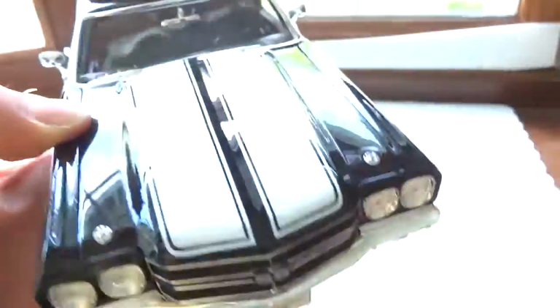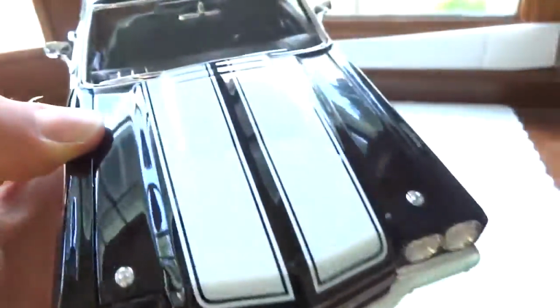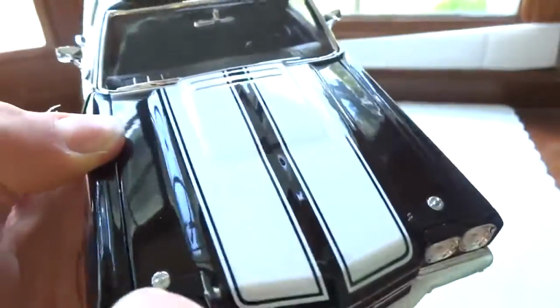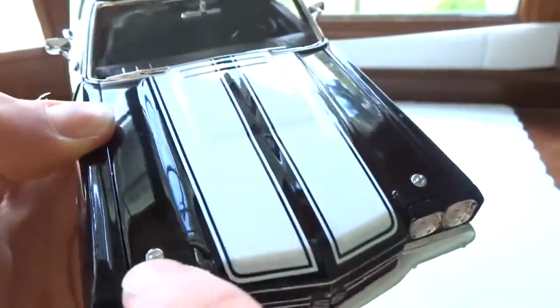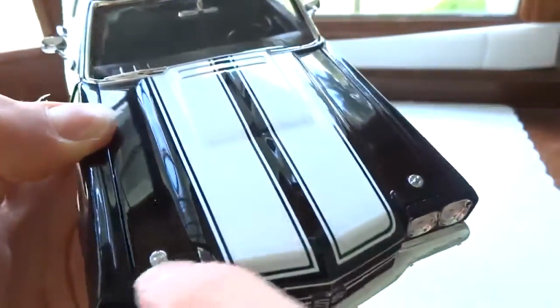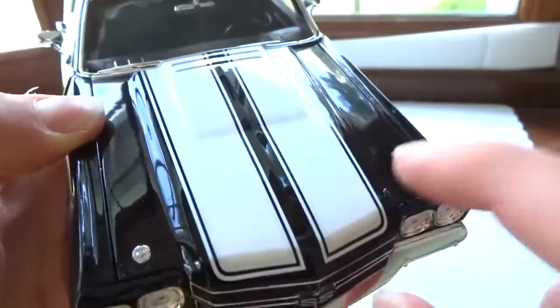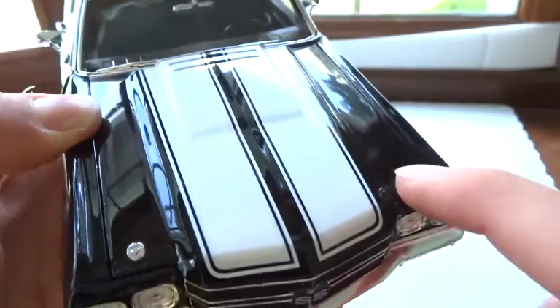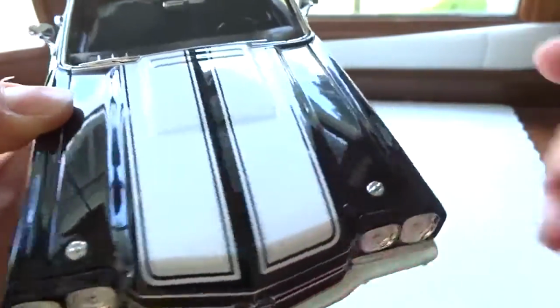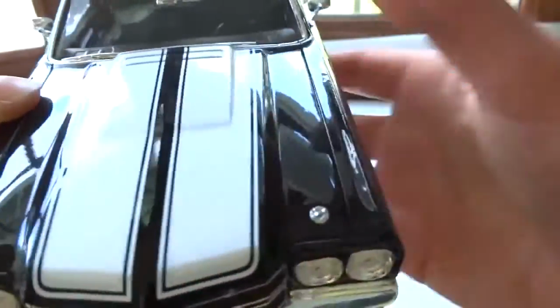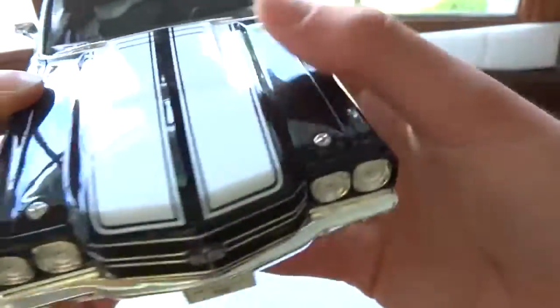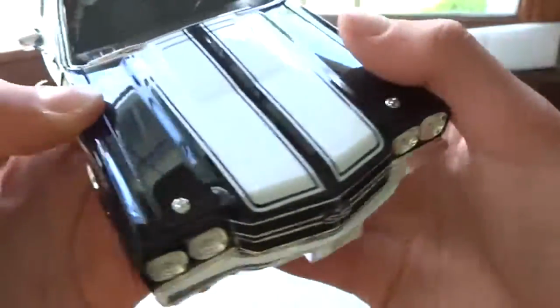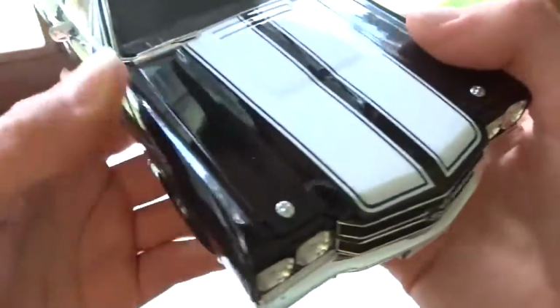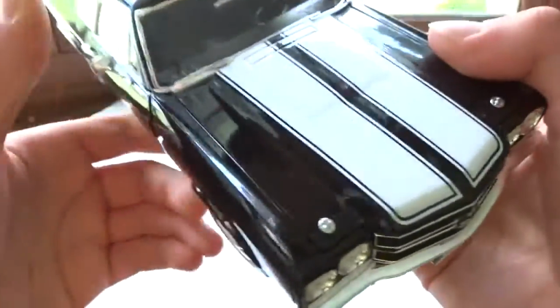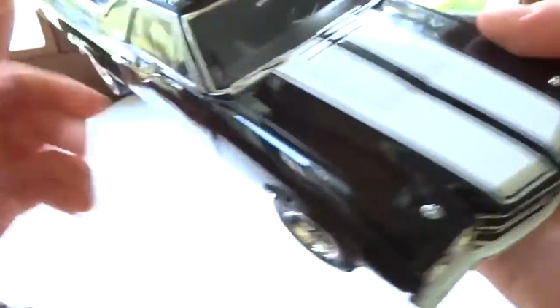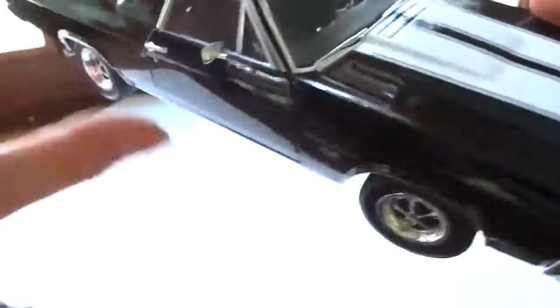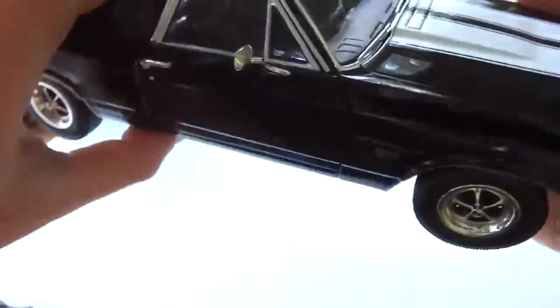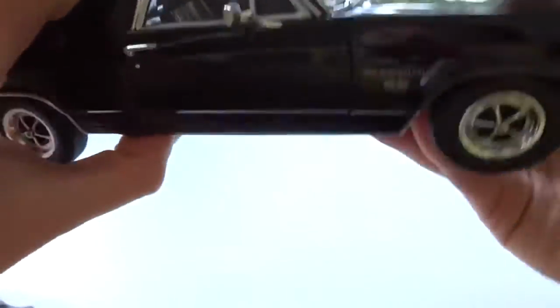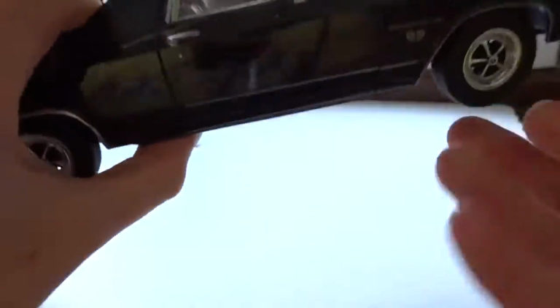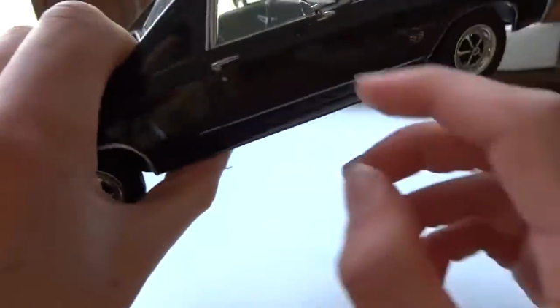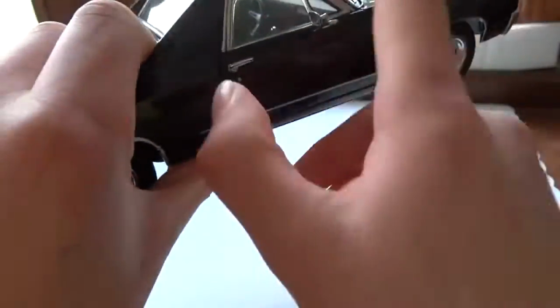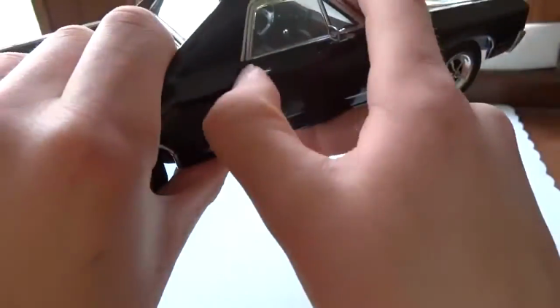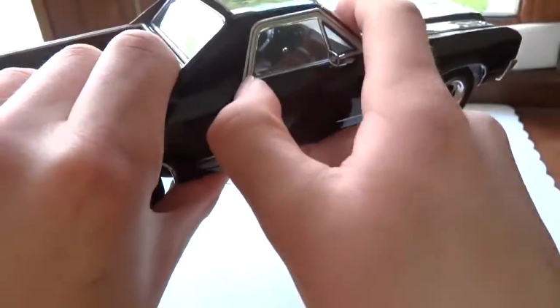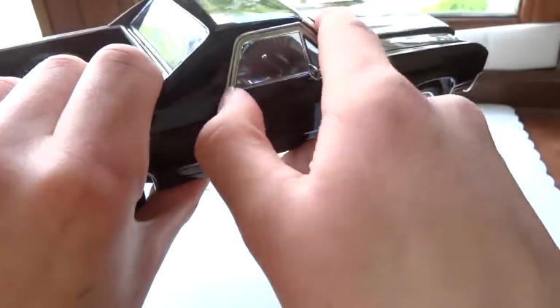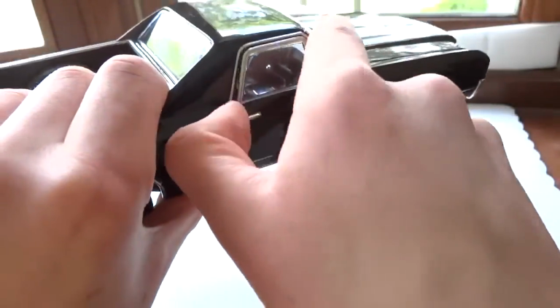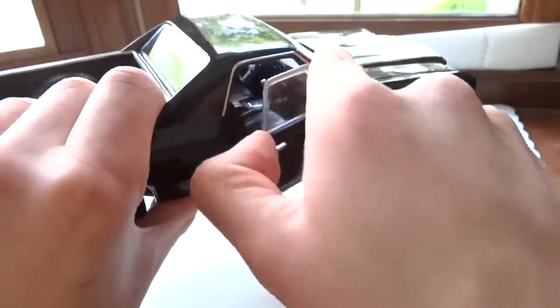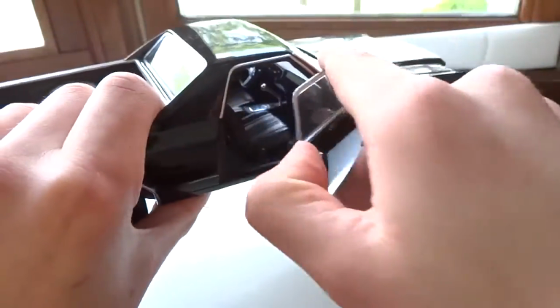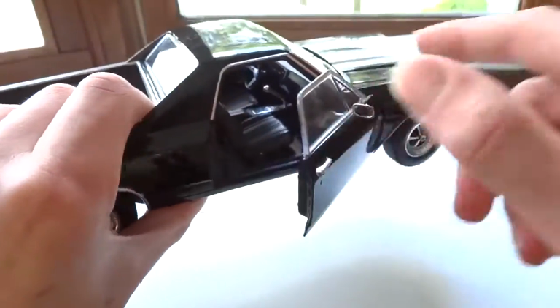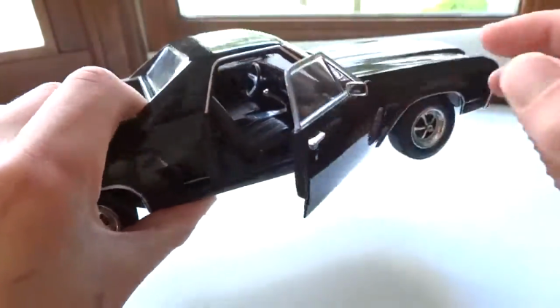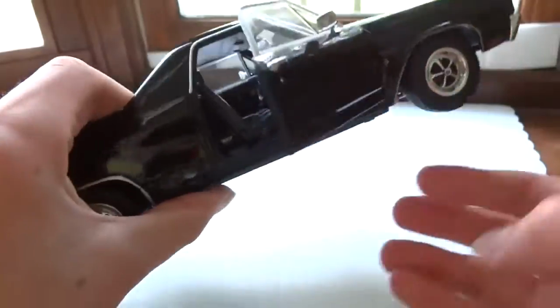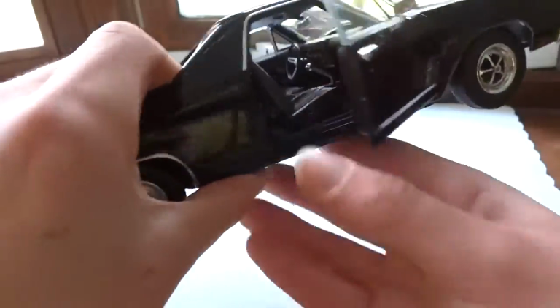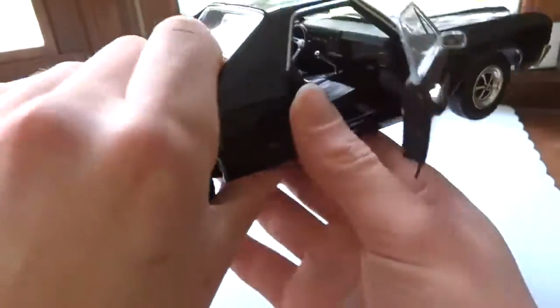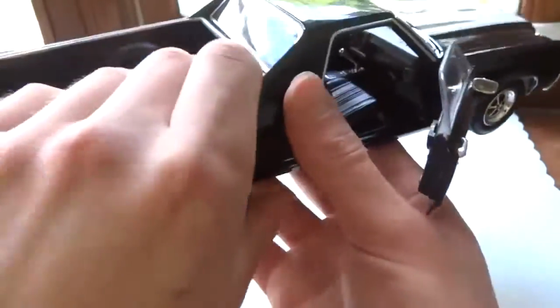It does have these little hood locks, although no lock piece comes with it. Everything does open, by the way.